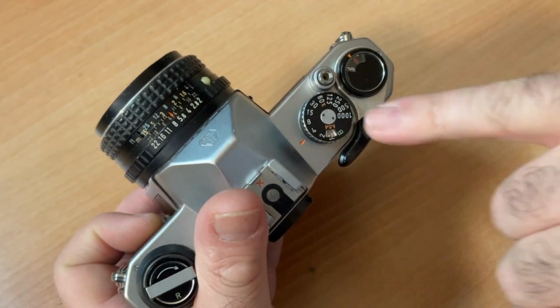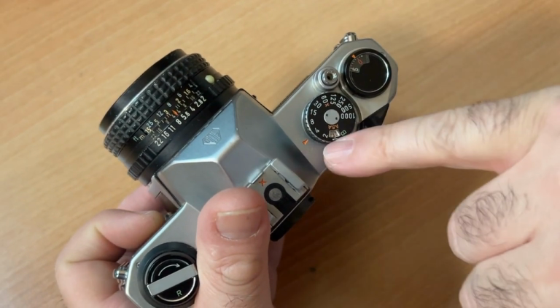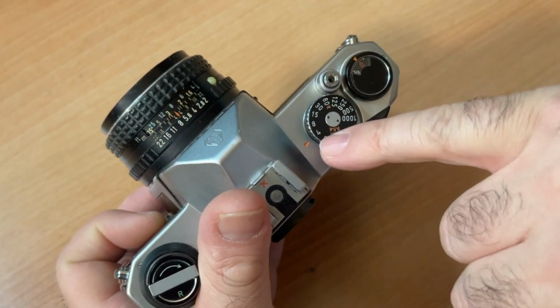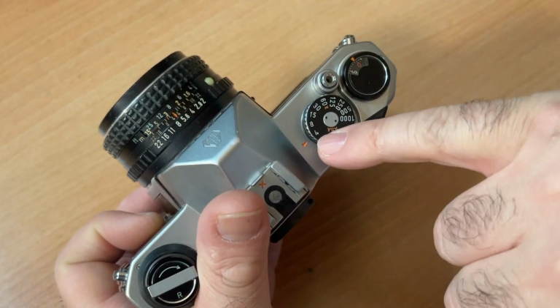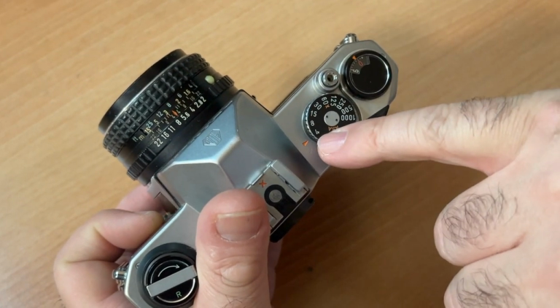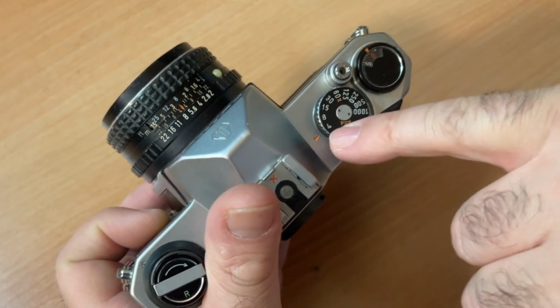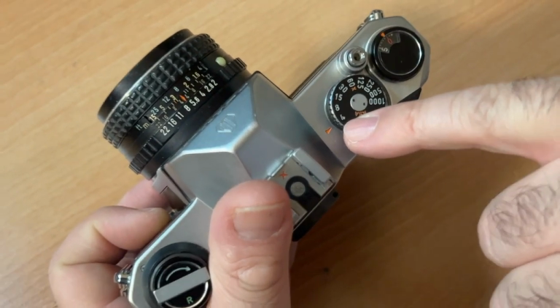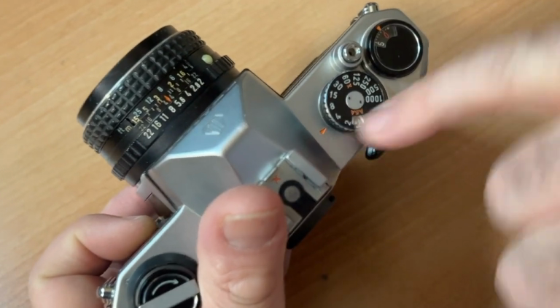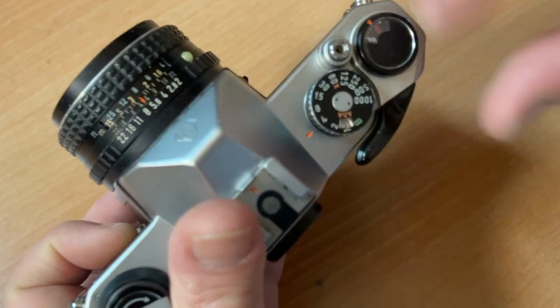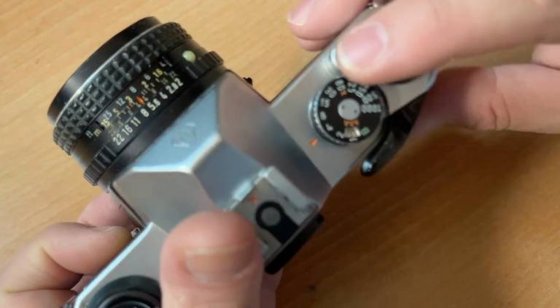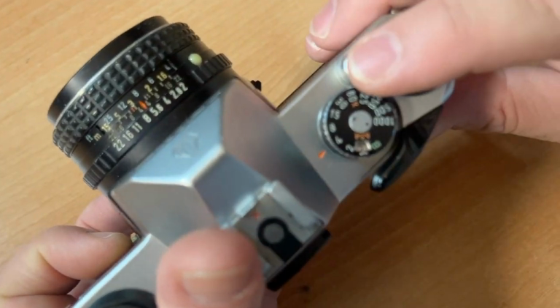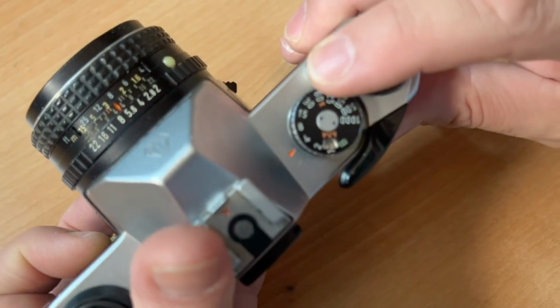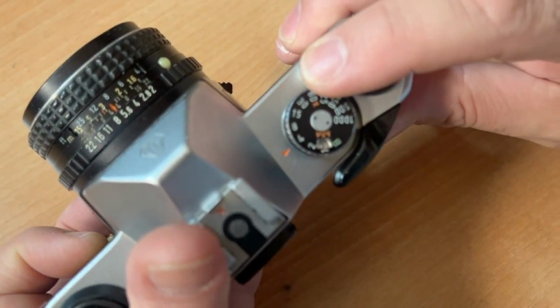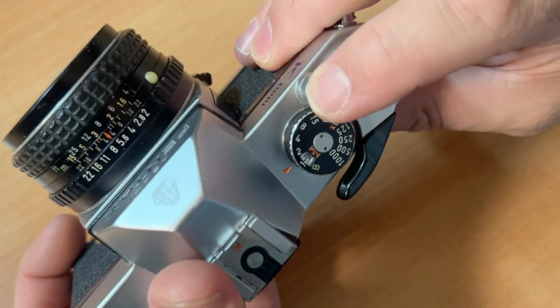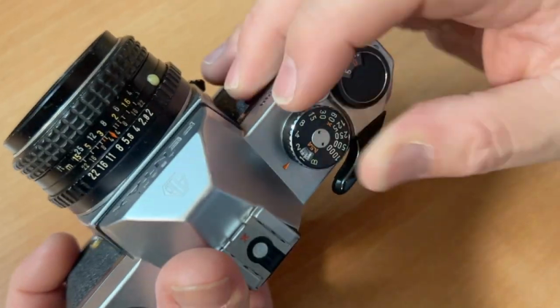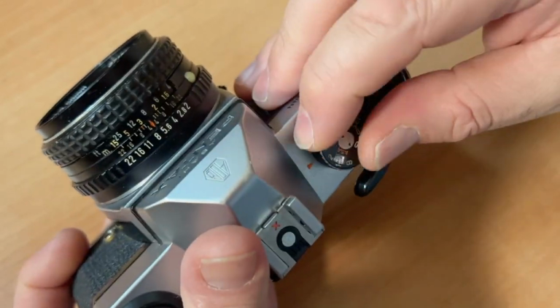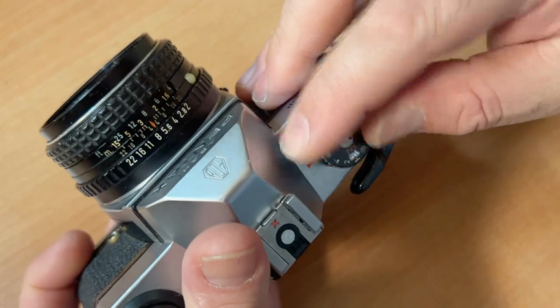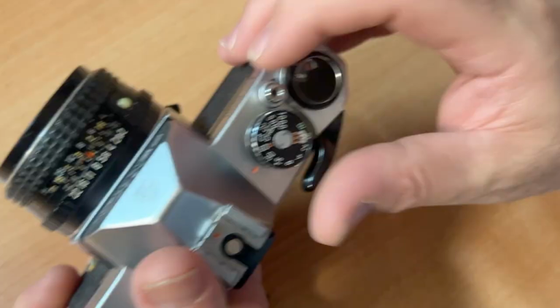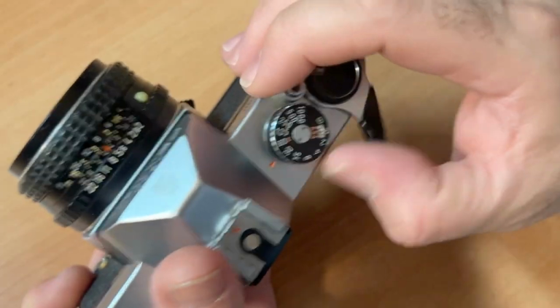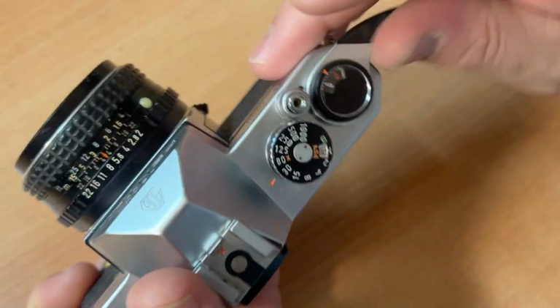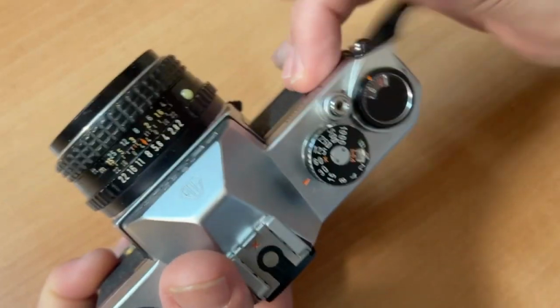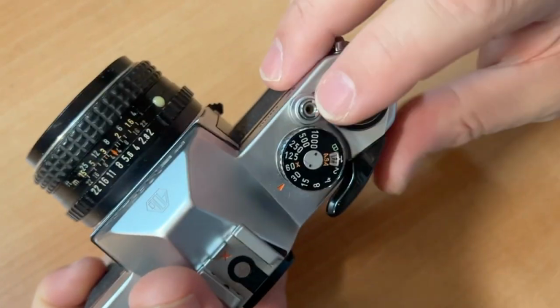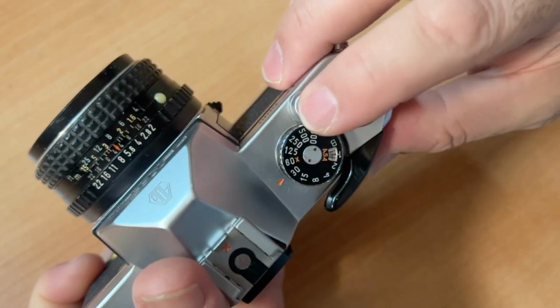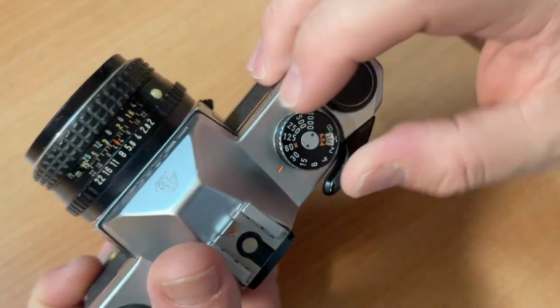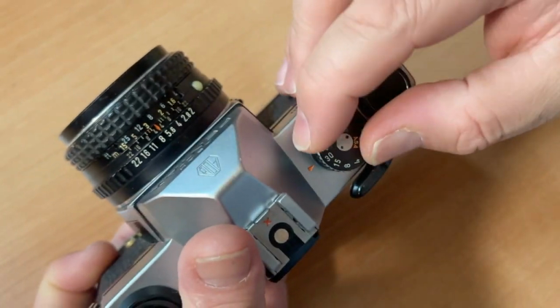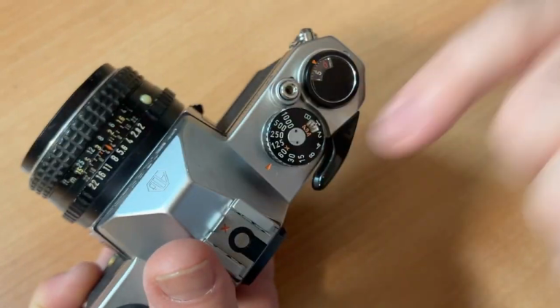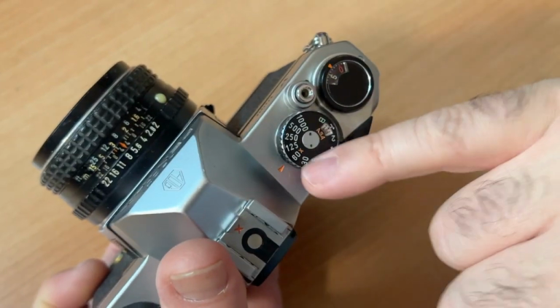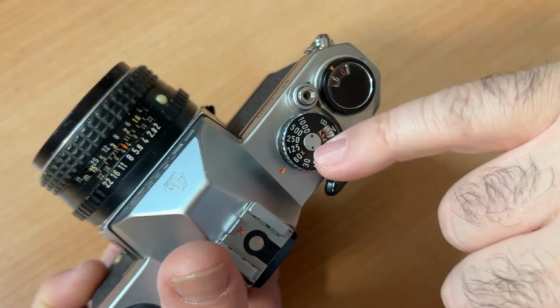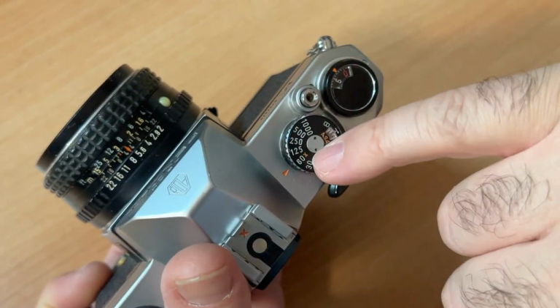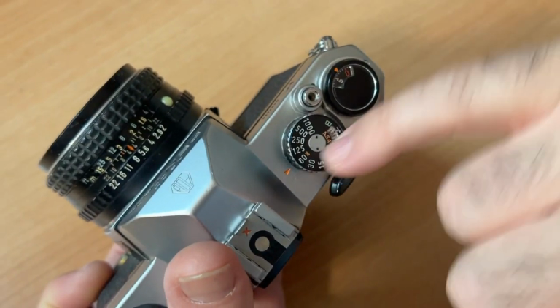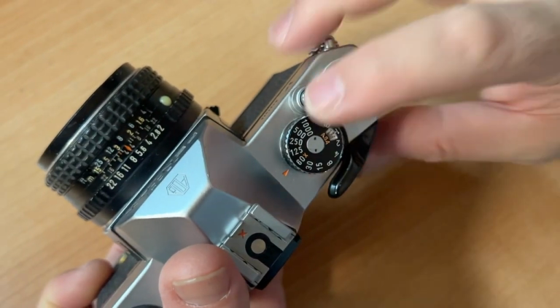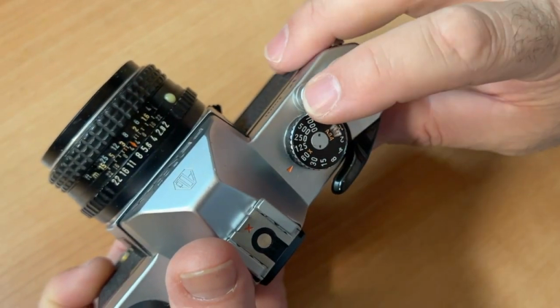So now I'm at one-fourth of a second. One-thirtieth of a second. One-sixtieth of a second.